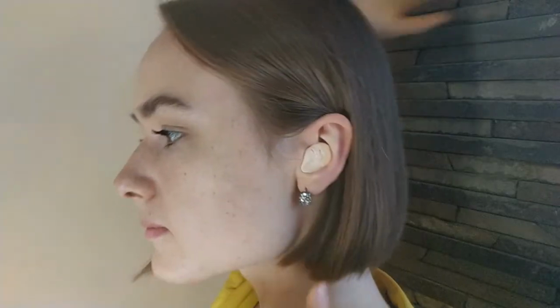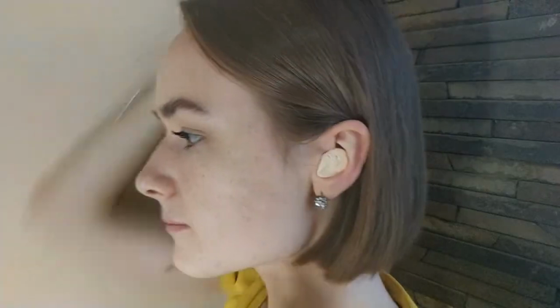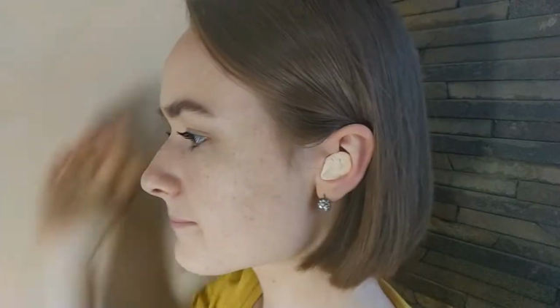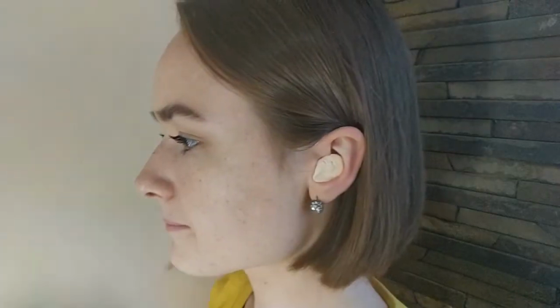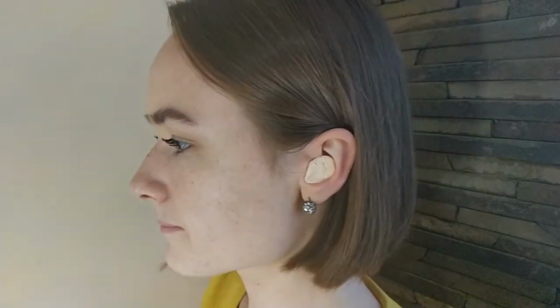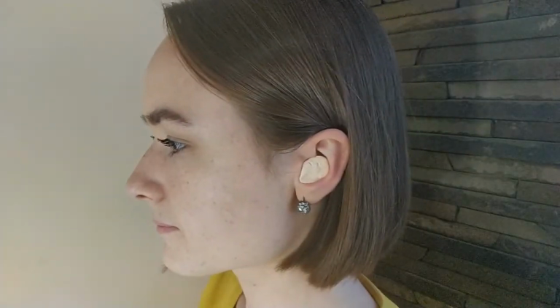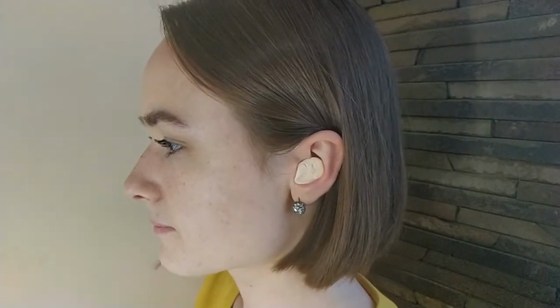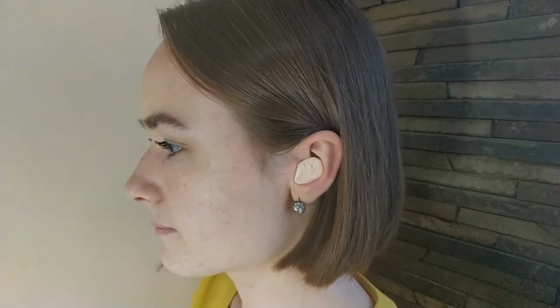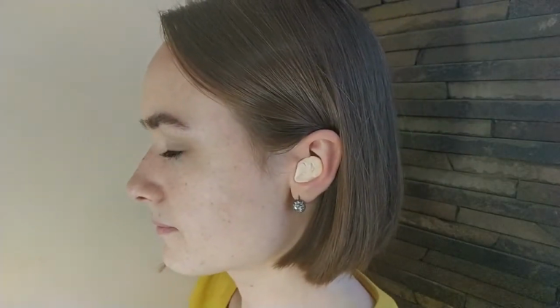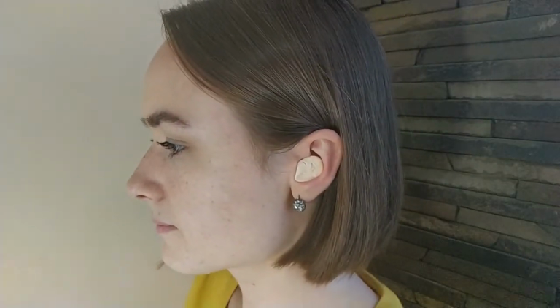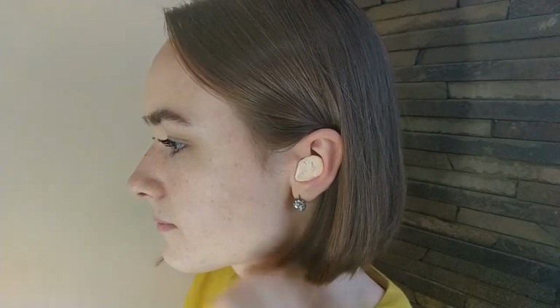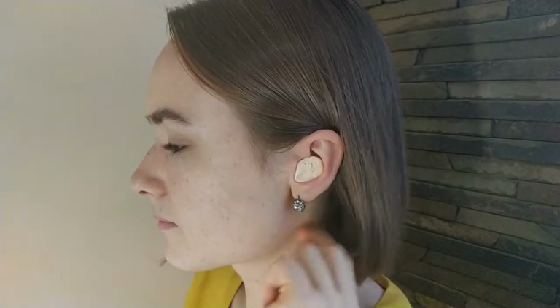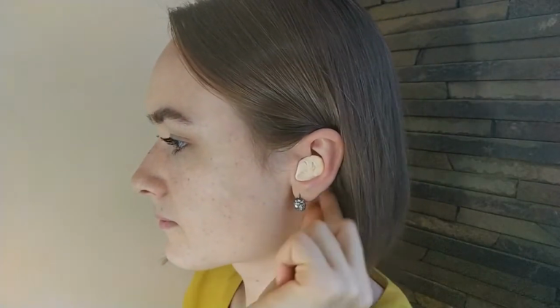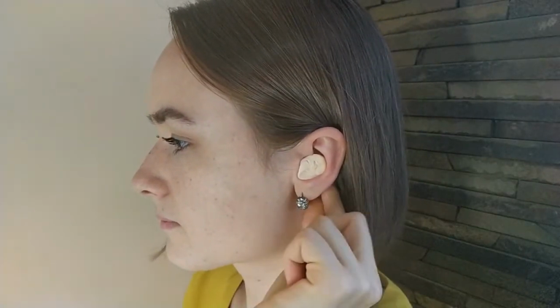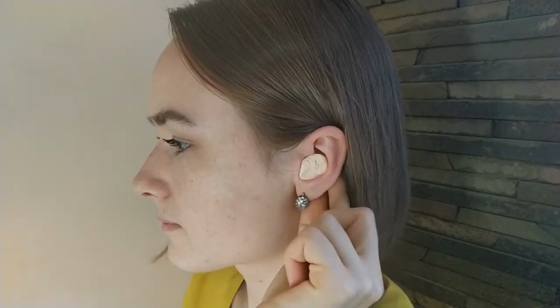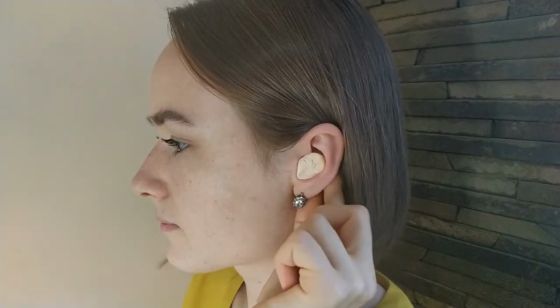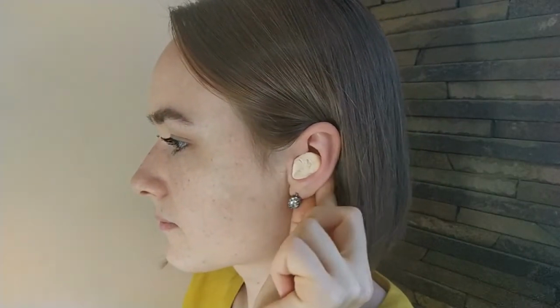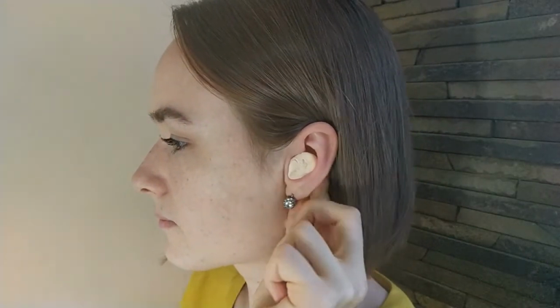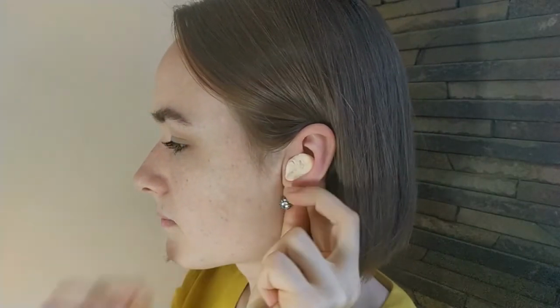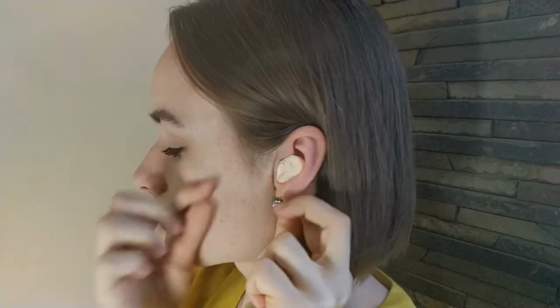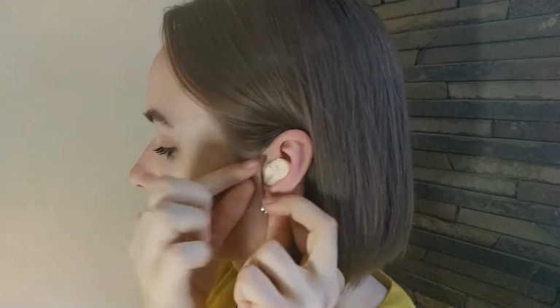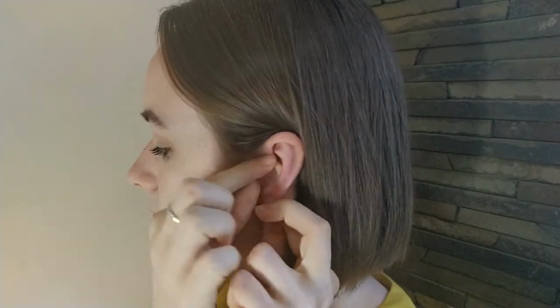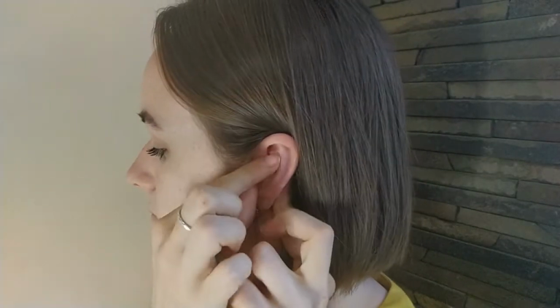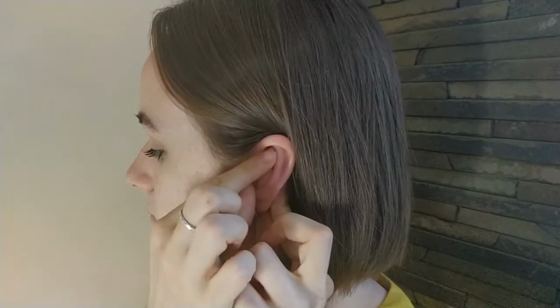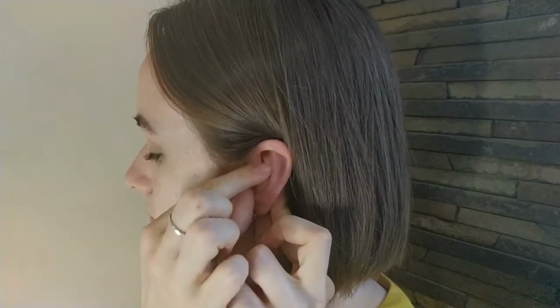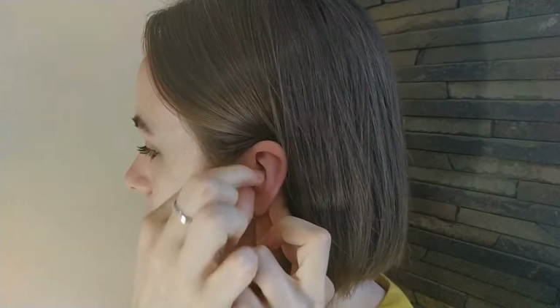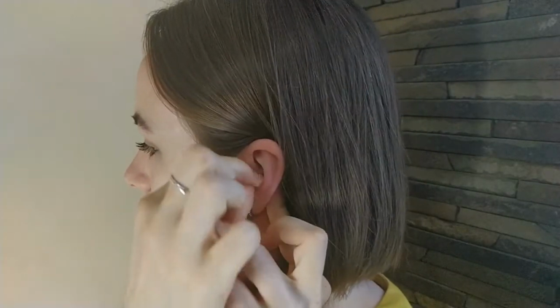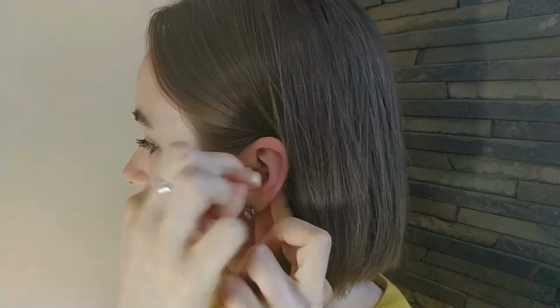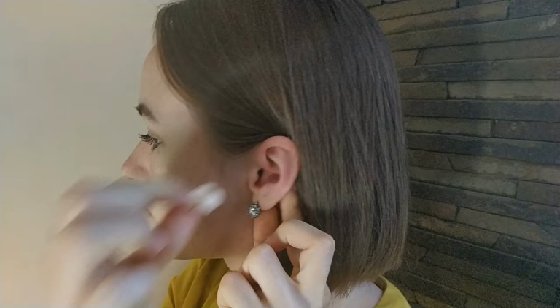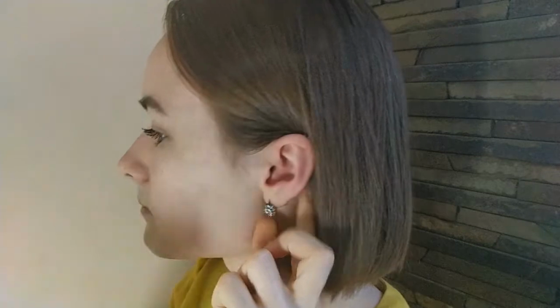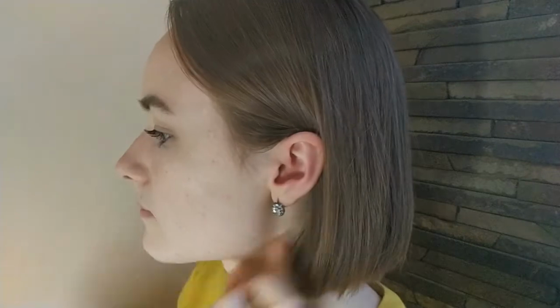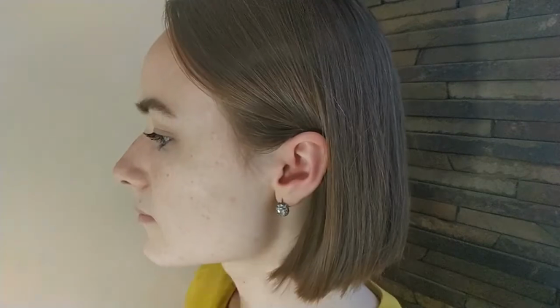To remove the earplug, simply press up behind the ear, grab the plug and remove it.